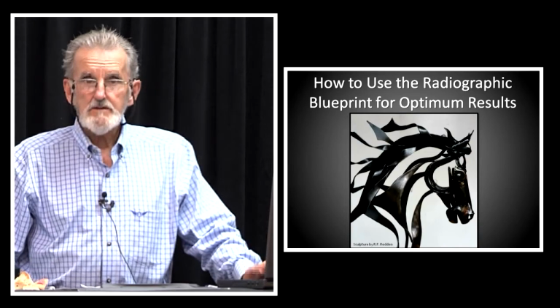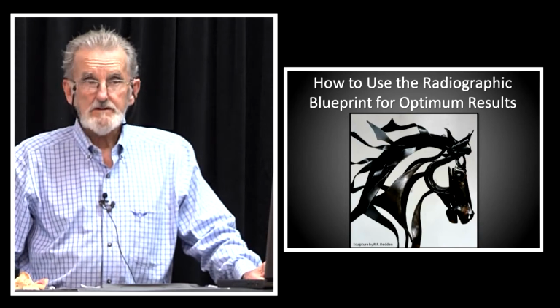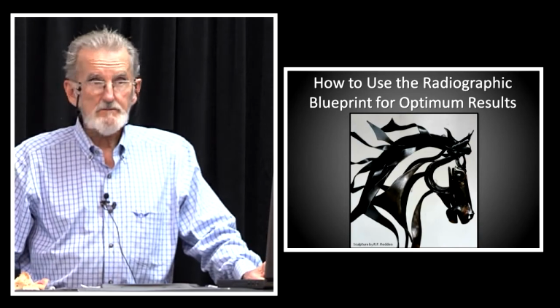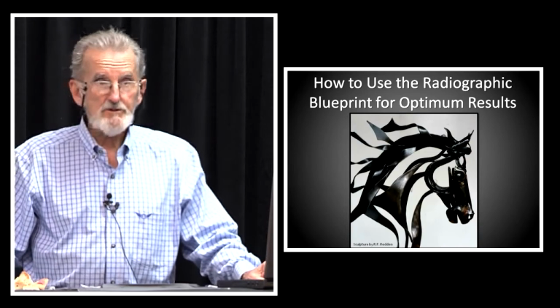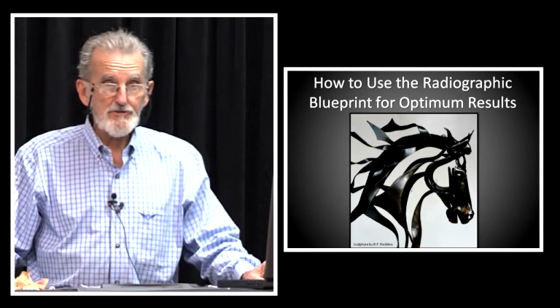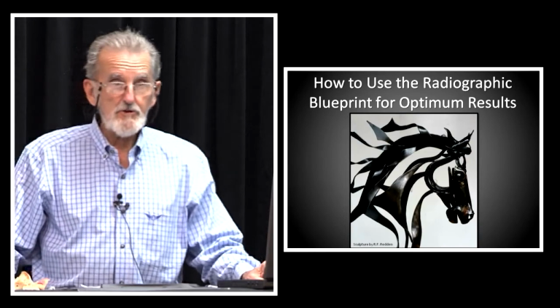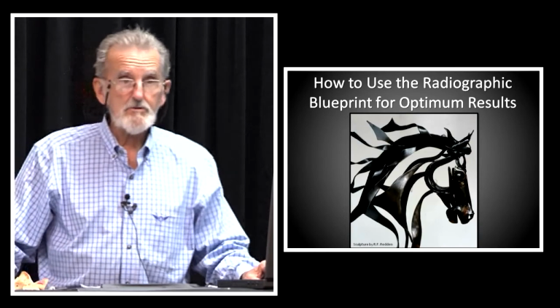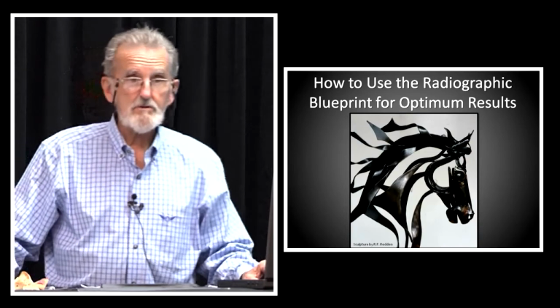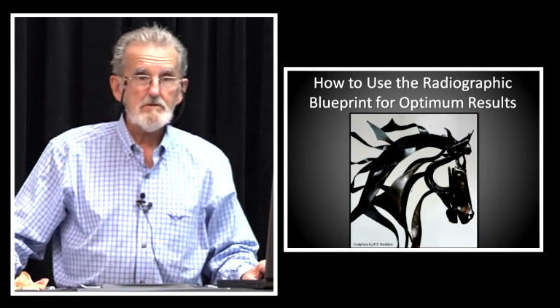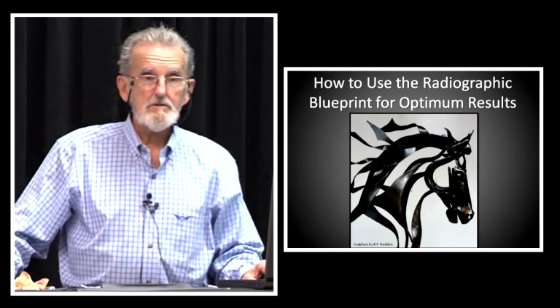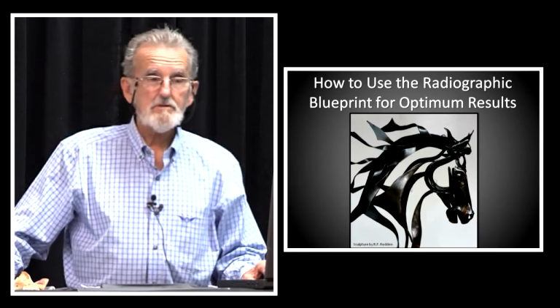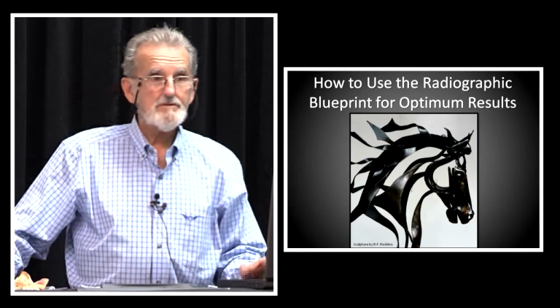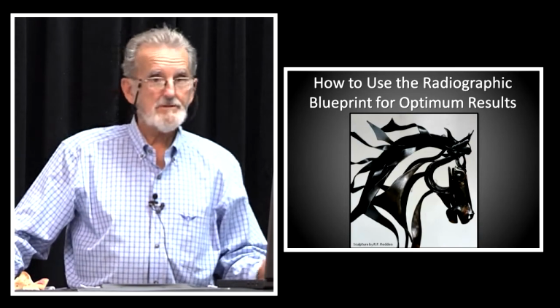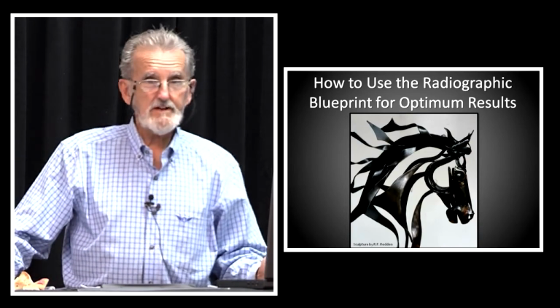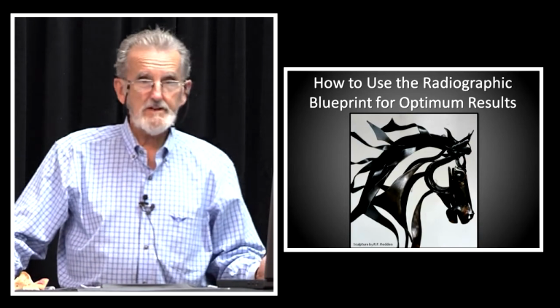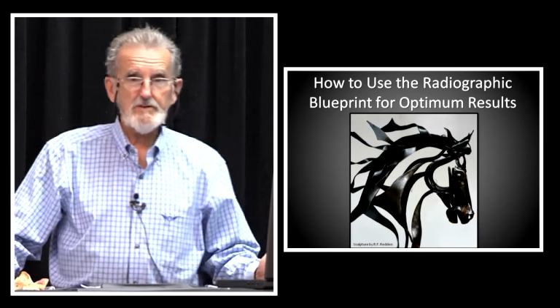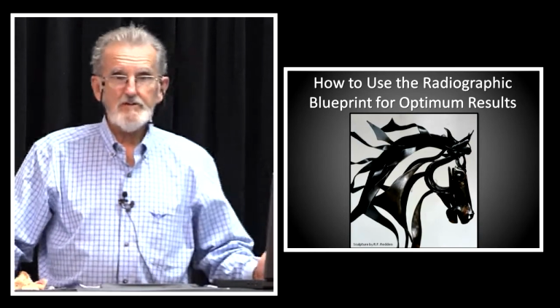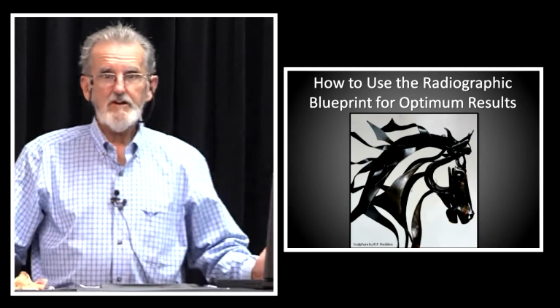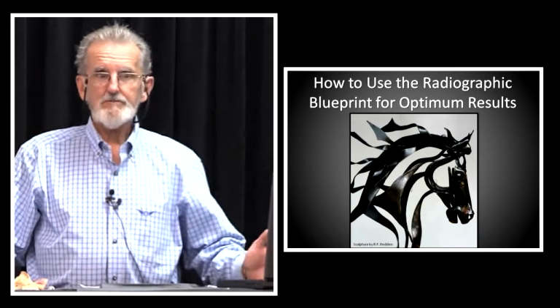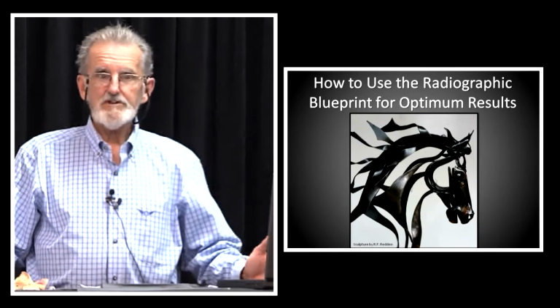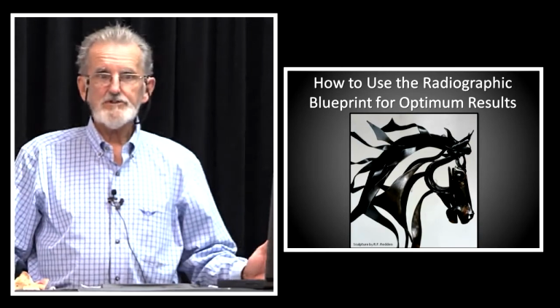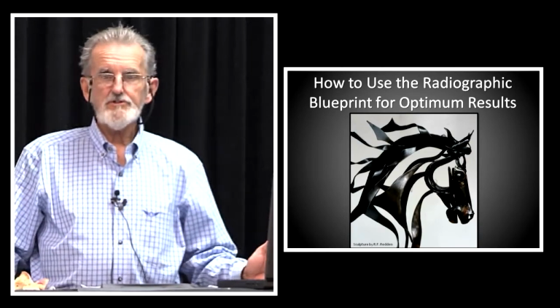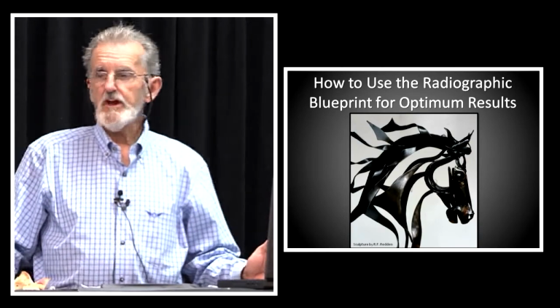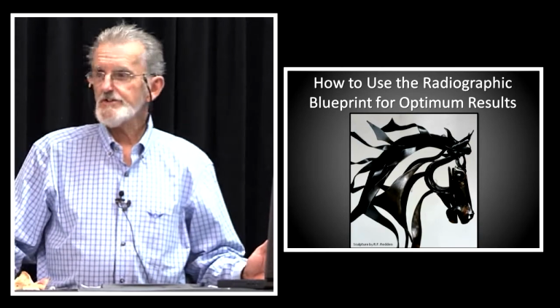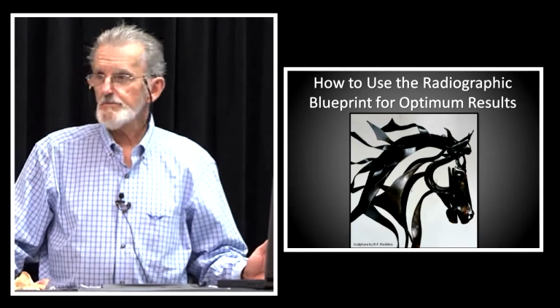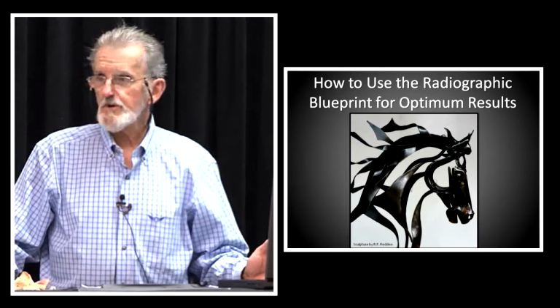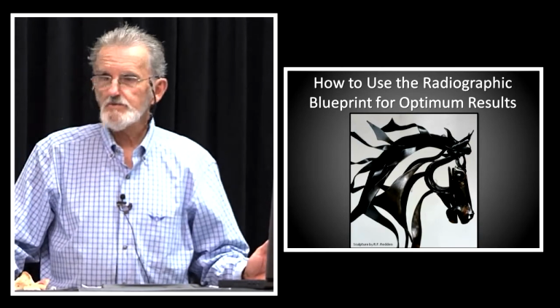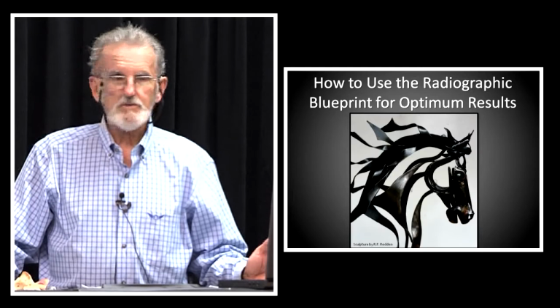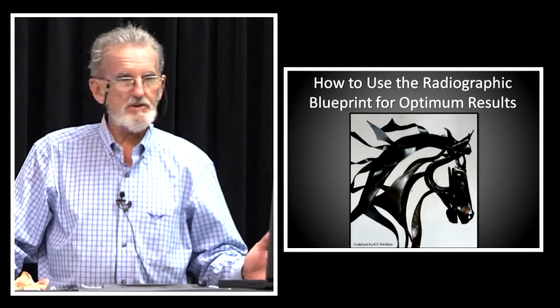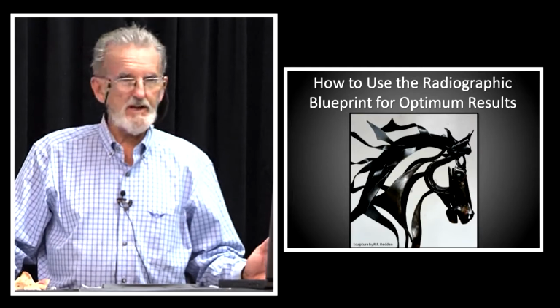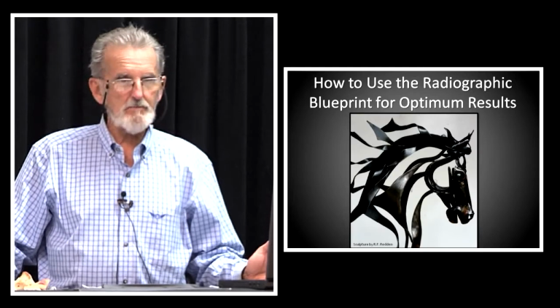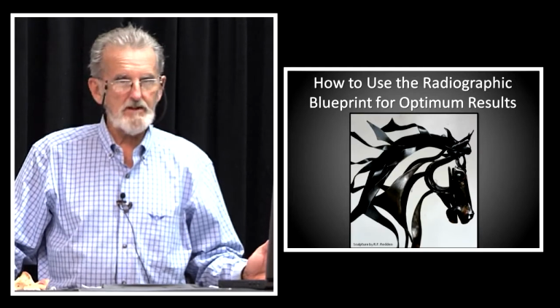Then when you're through, you take another radiograph to make sure you got somewhere close to what you had planned.